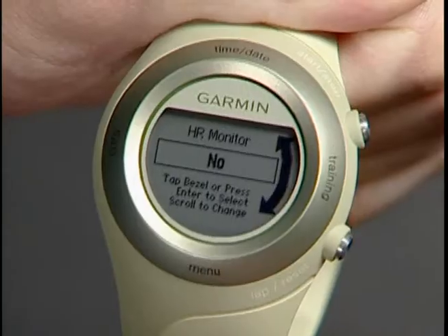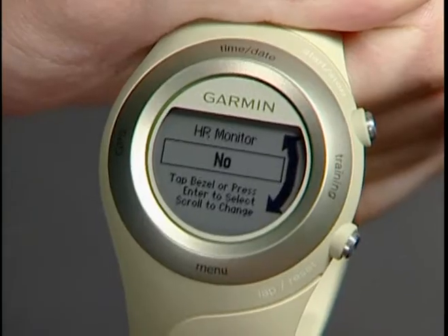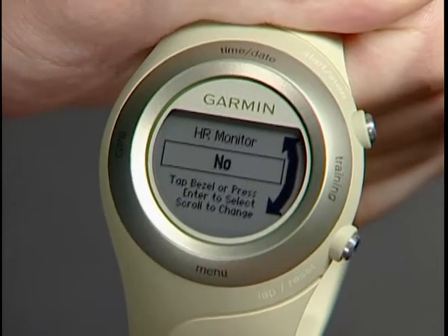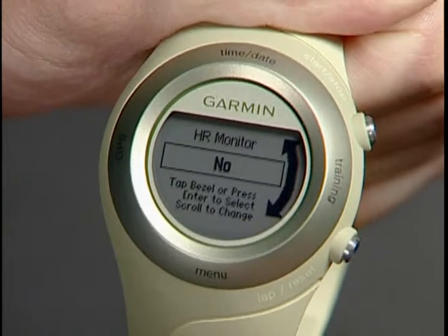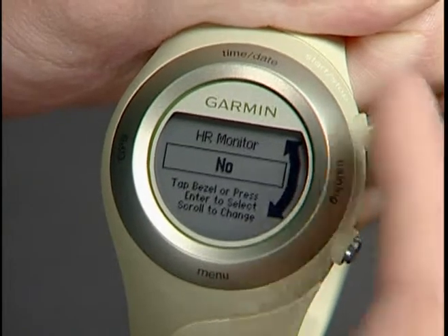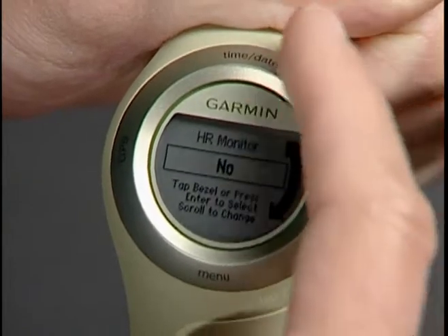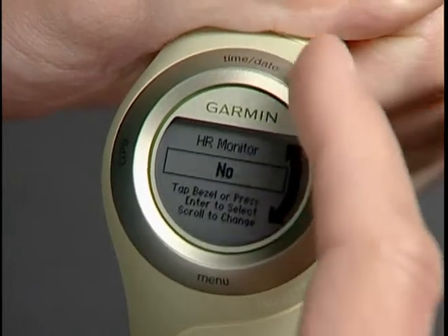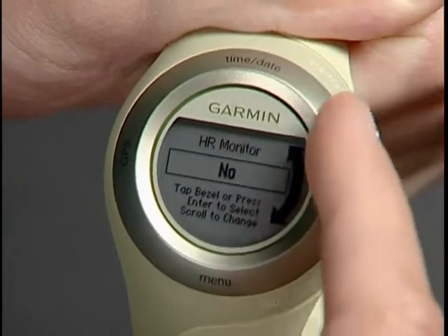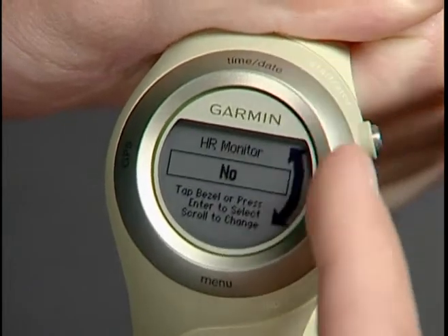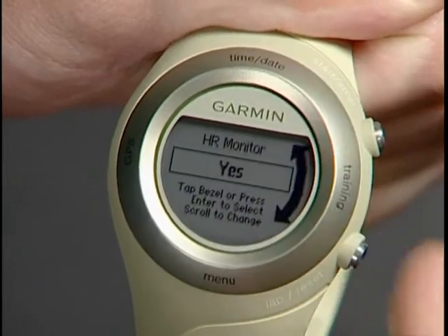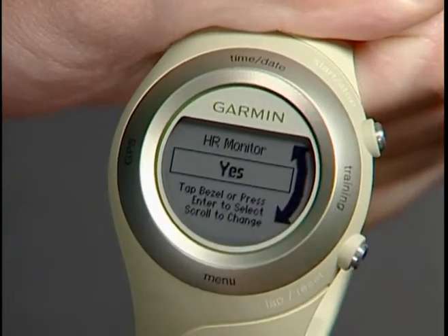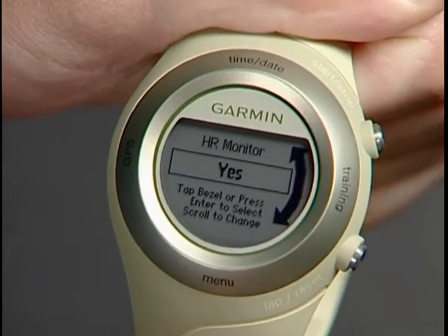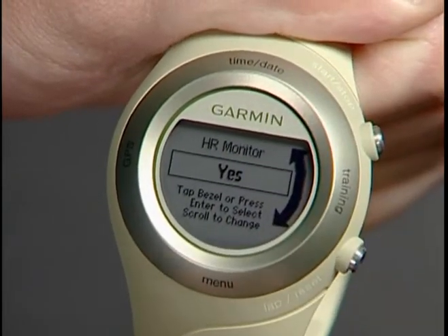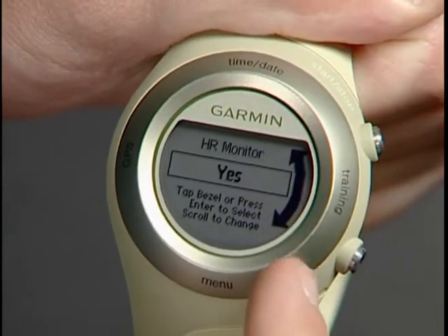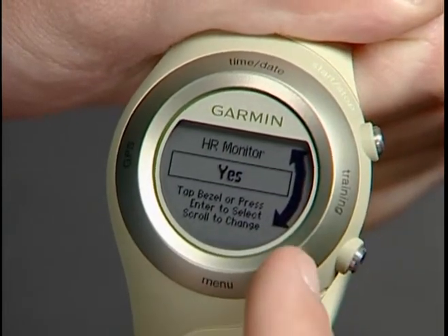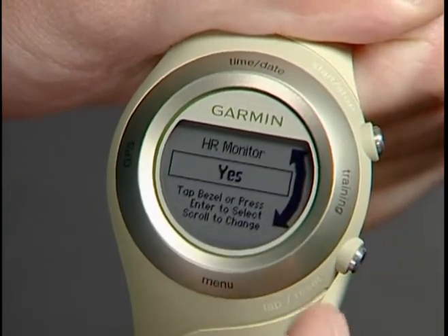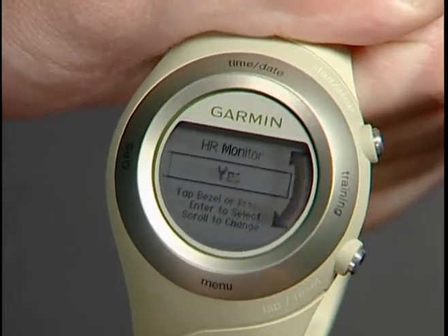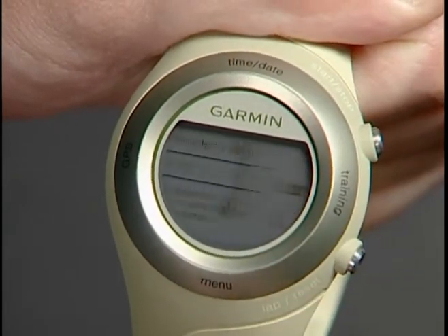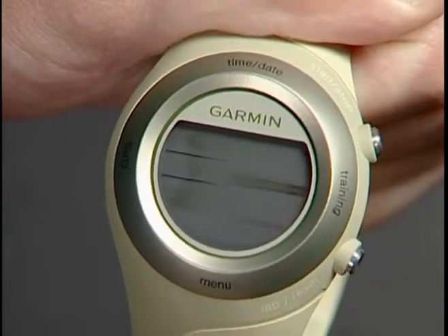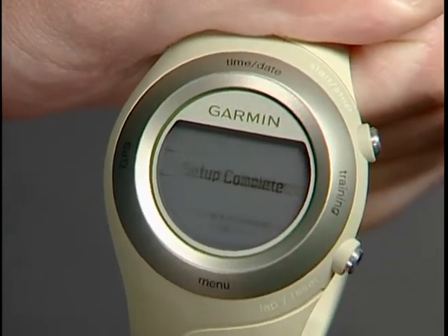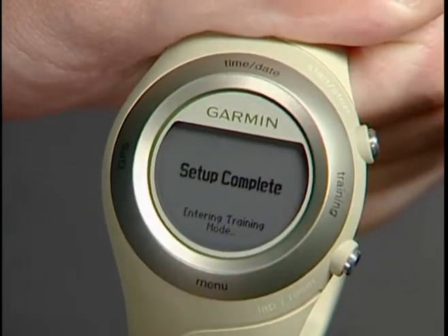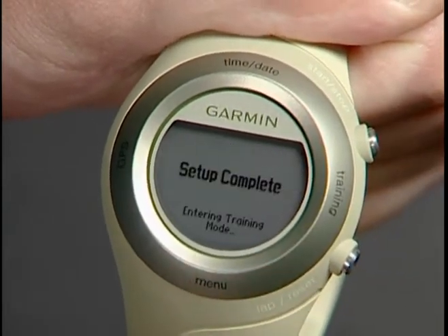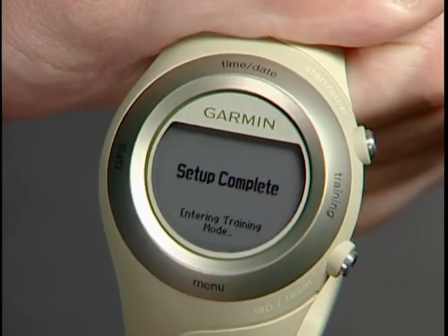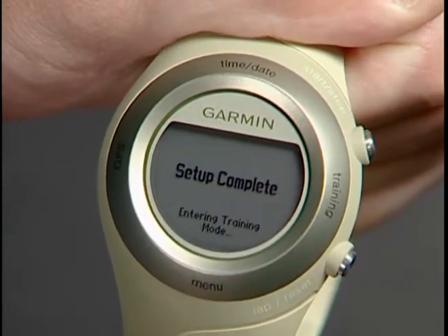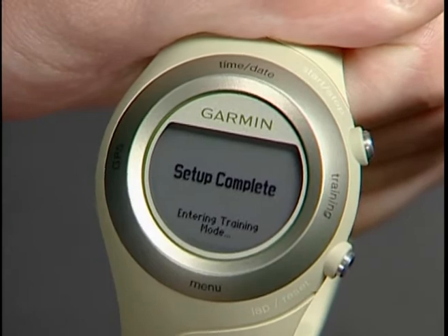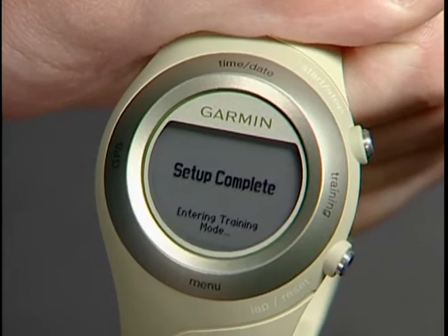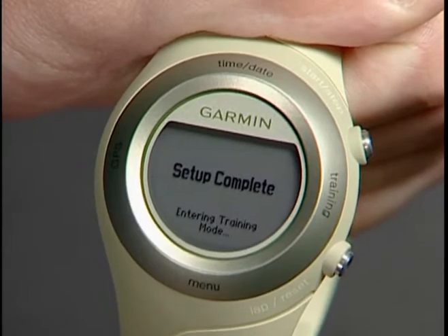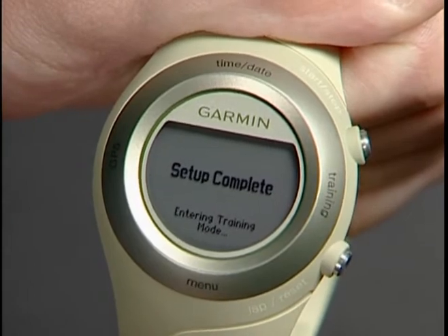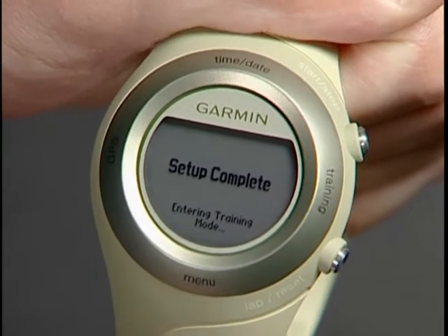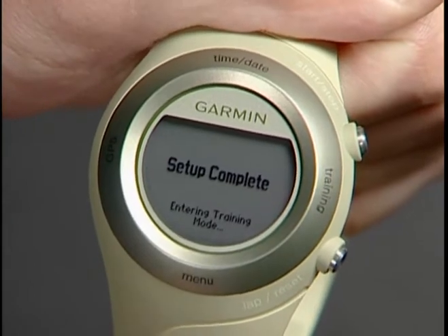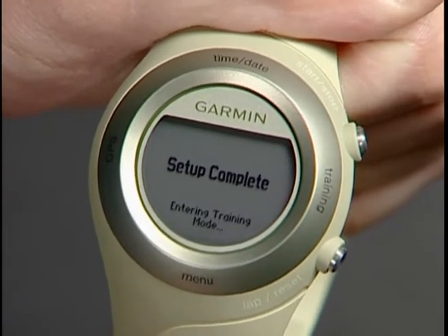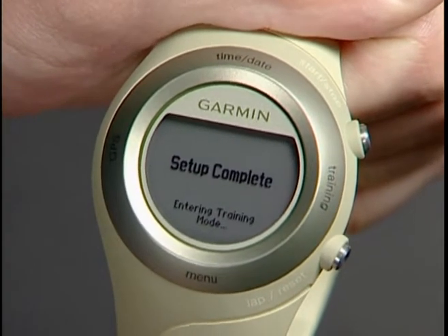When you use 4Runner for the first time, the Setup Wizard will ask if you're using a heart rate monitor and step you through the process.